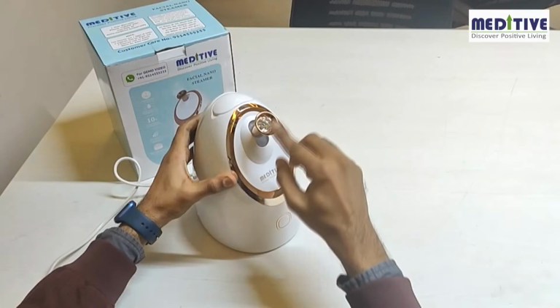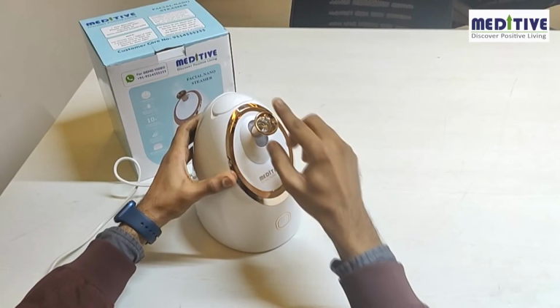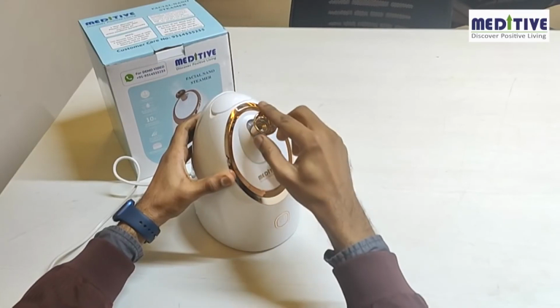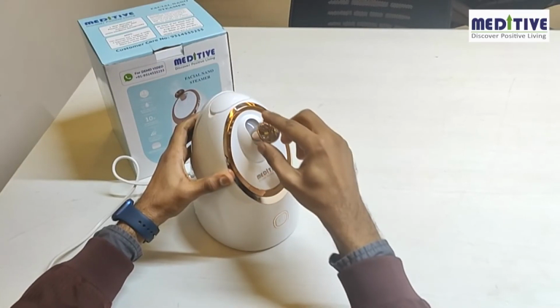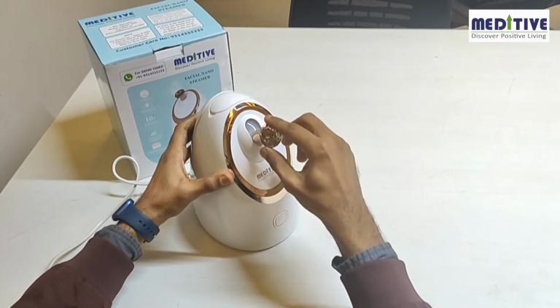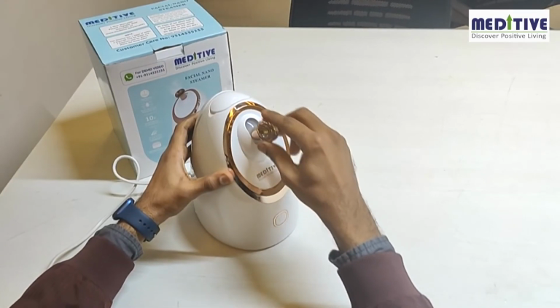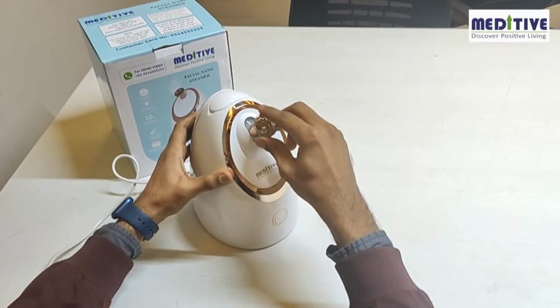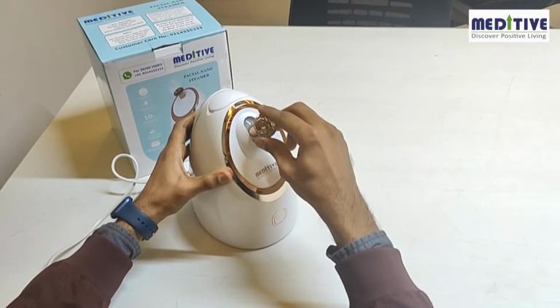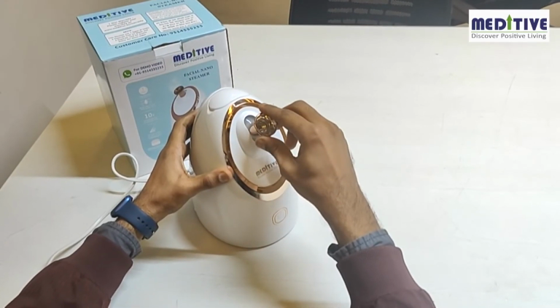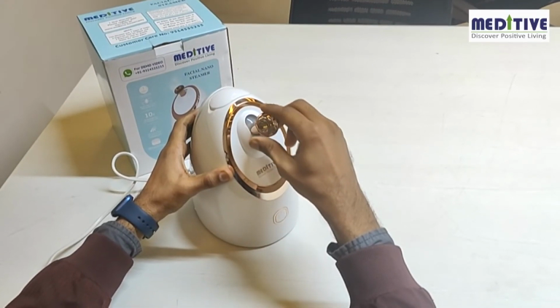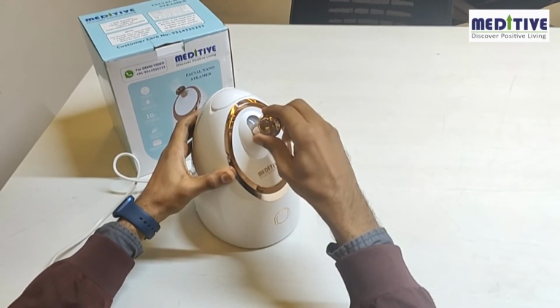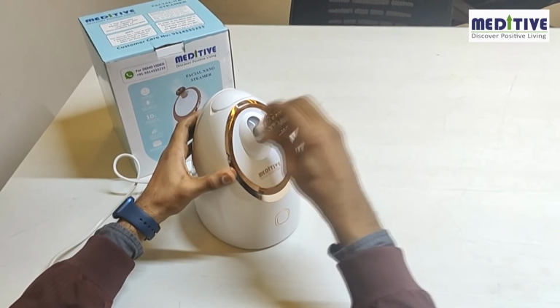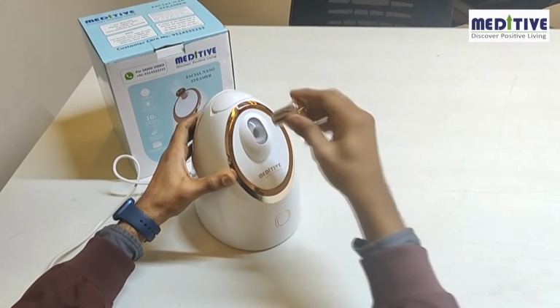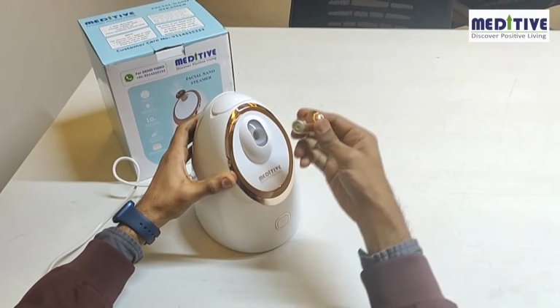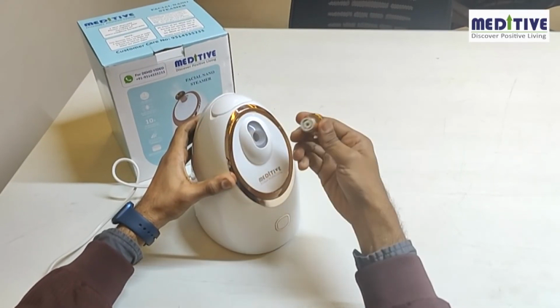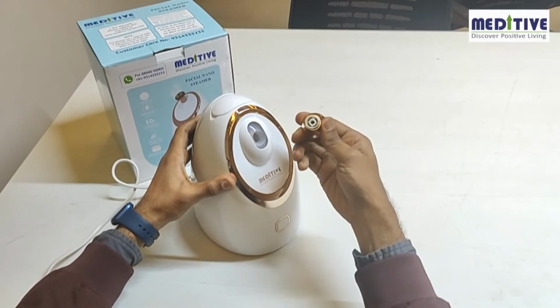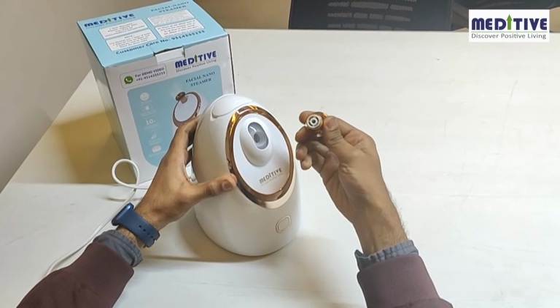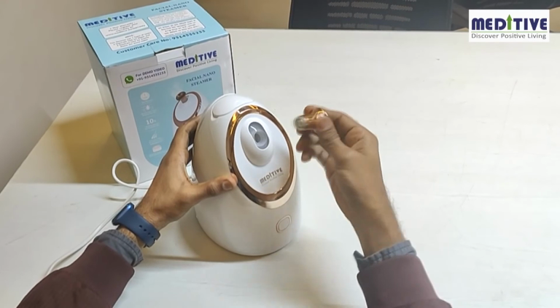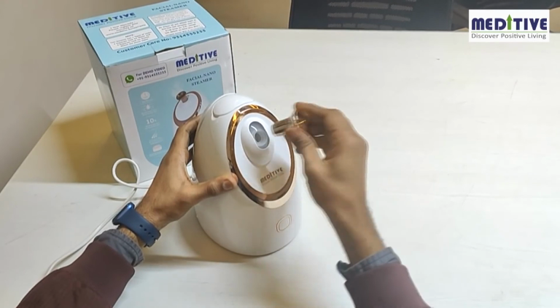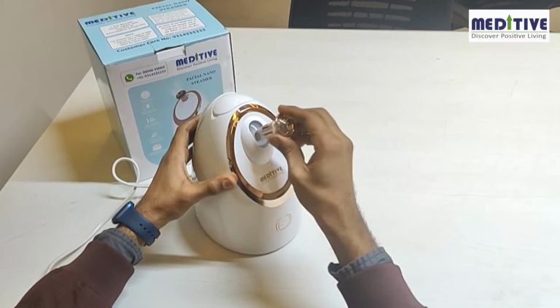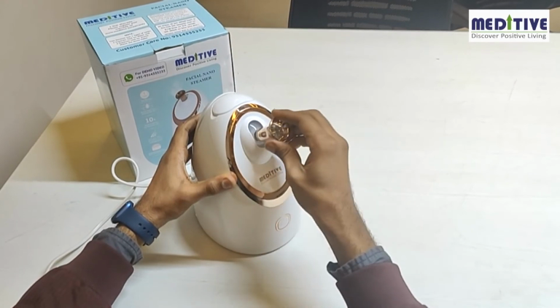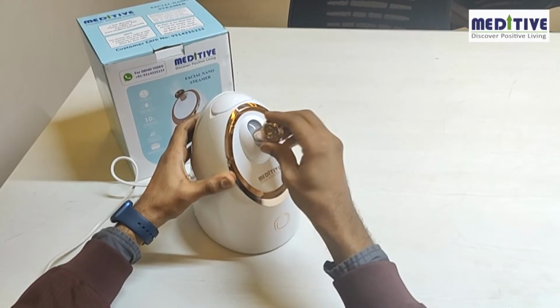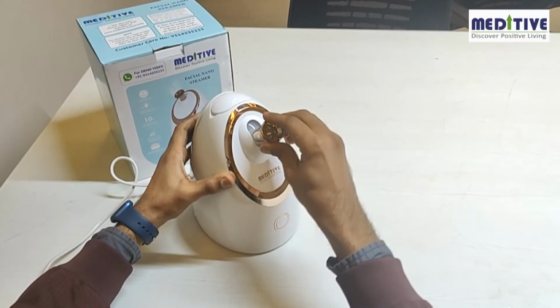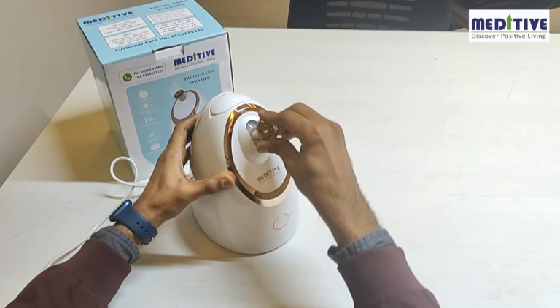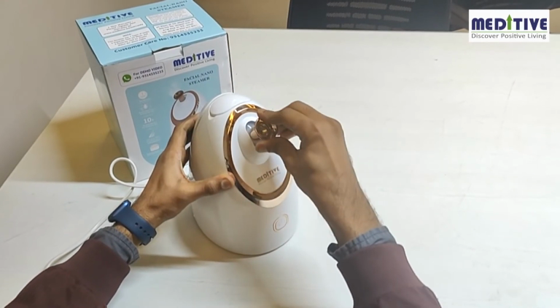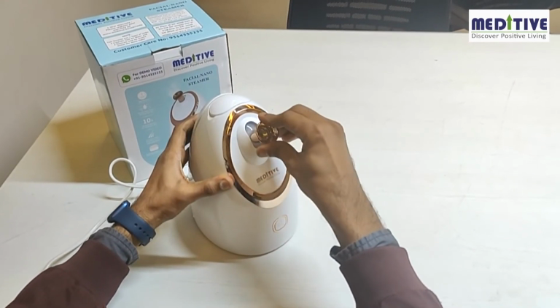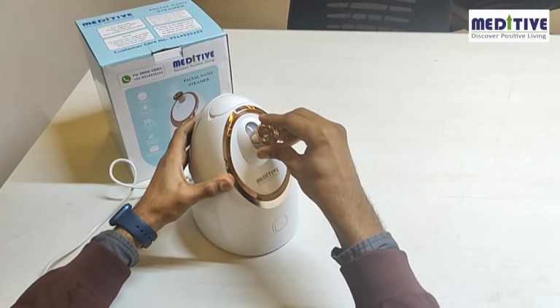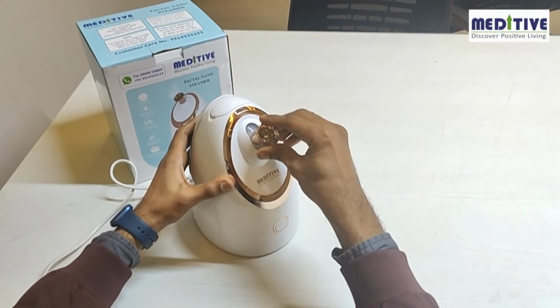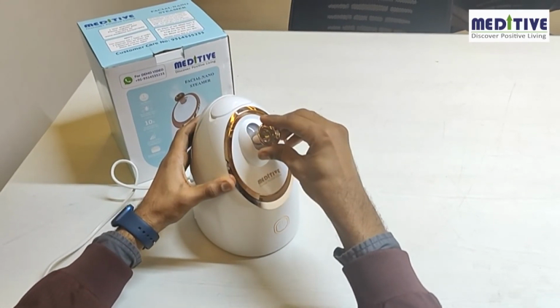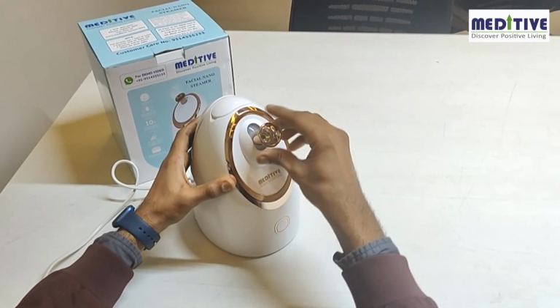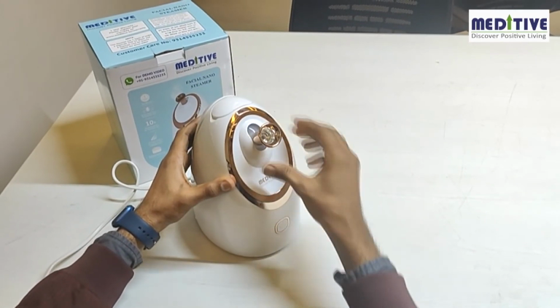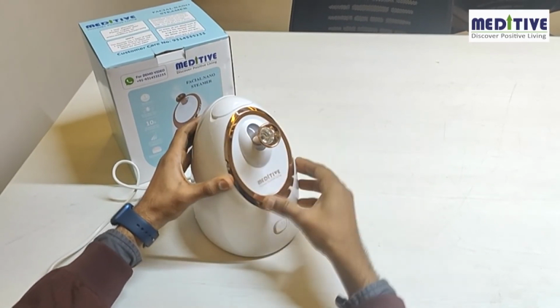Please note the front nozzle is detachable. You can just pull out the nozzle and then insert it again to fix it.